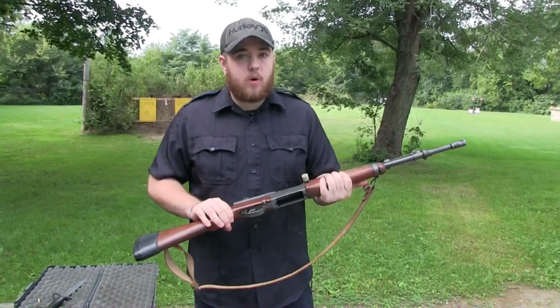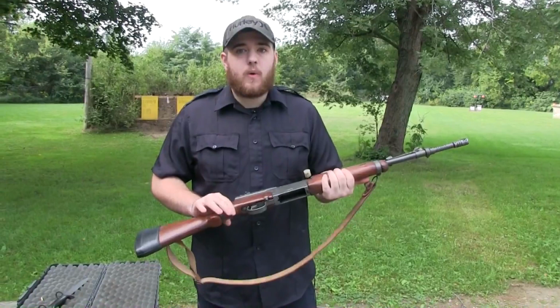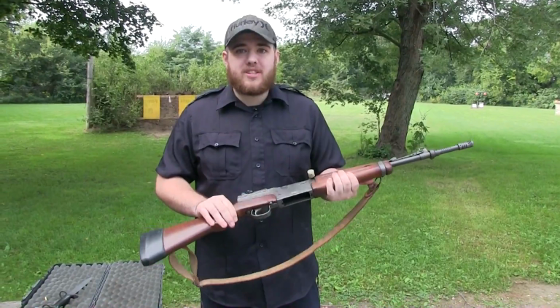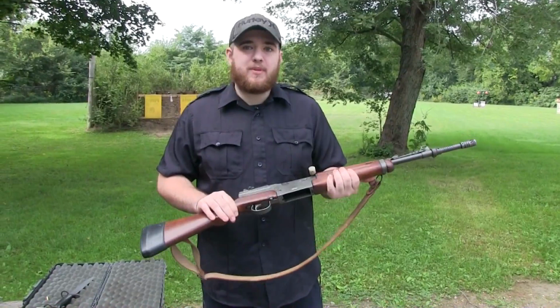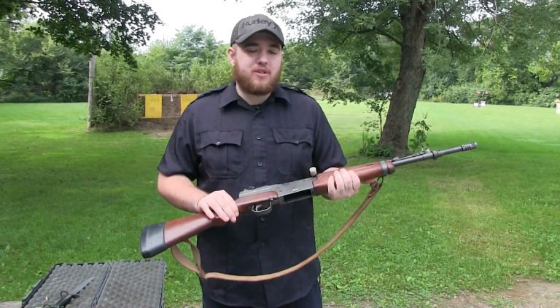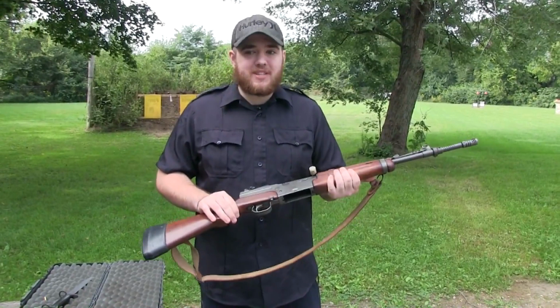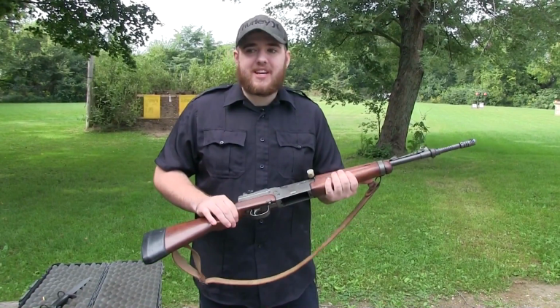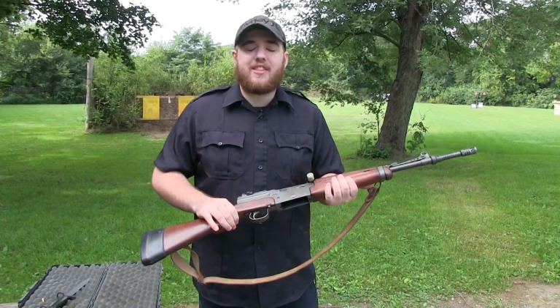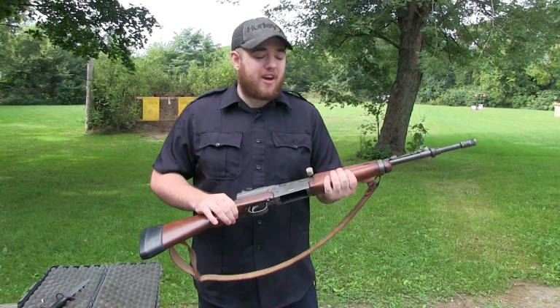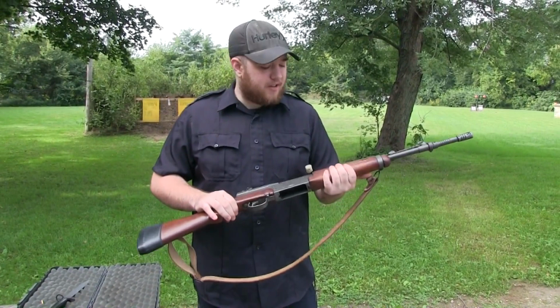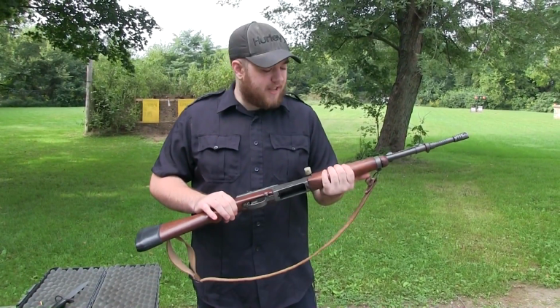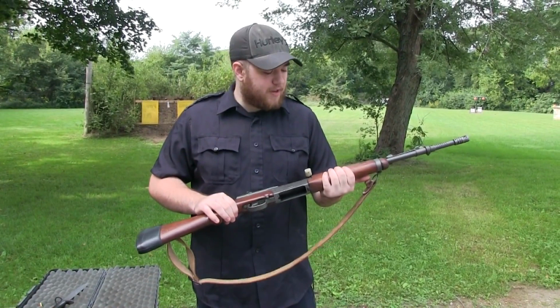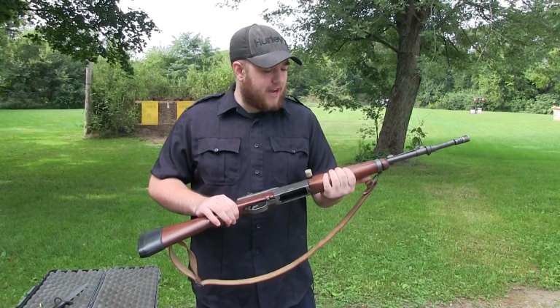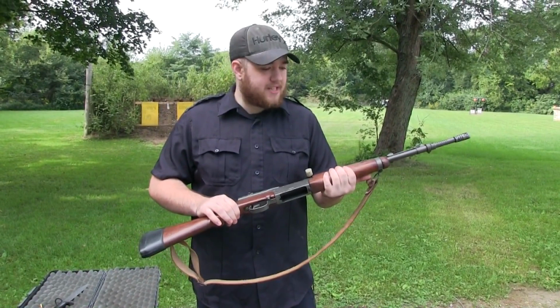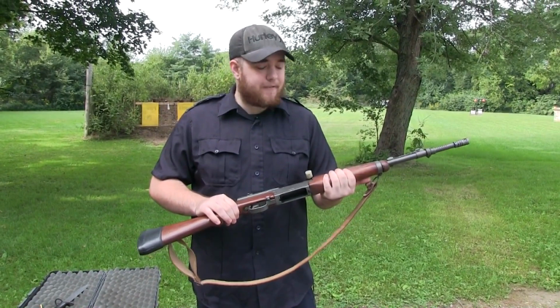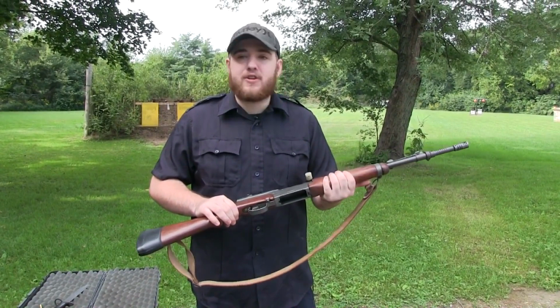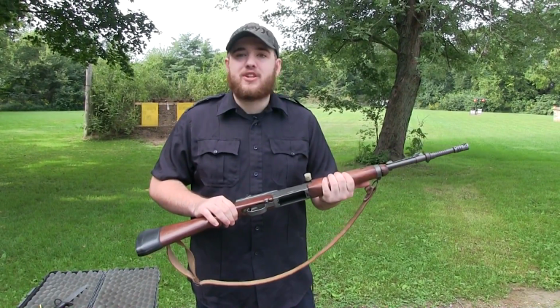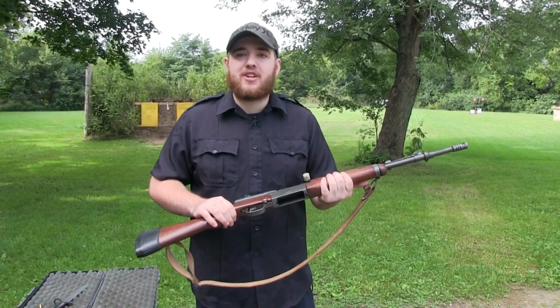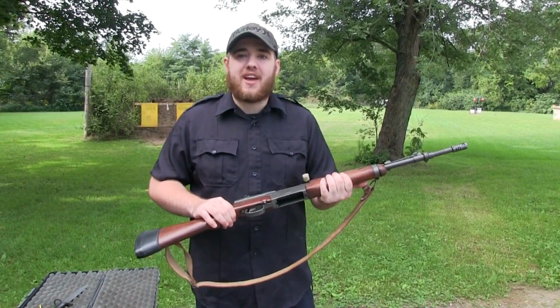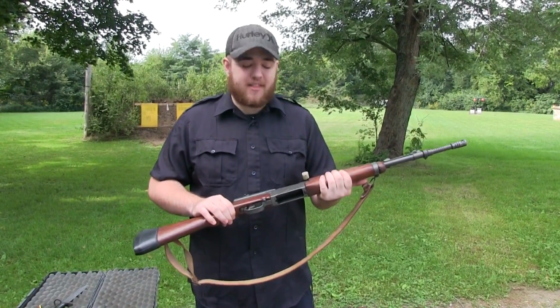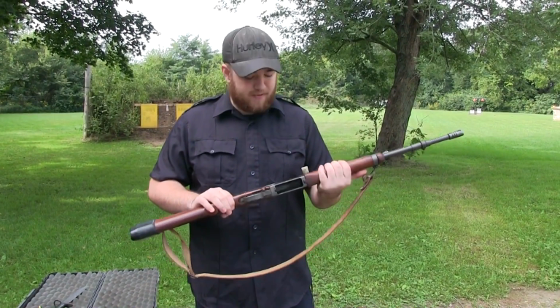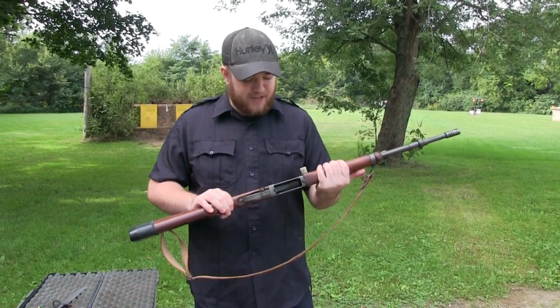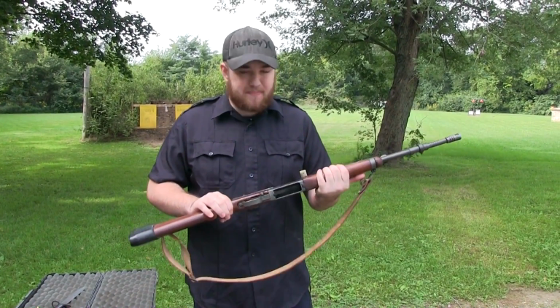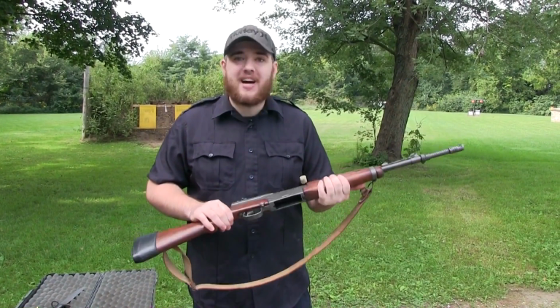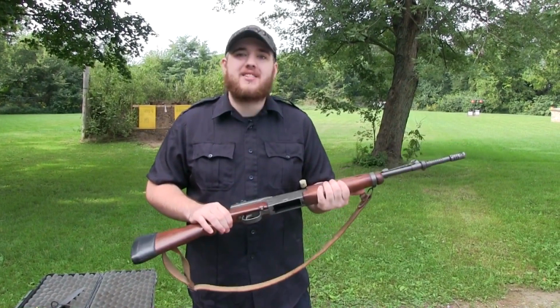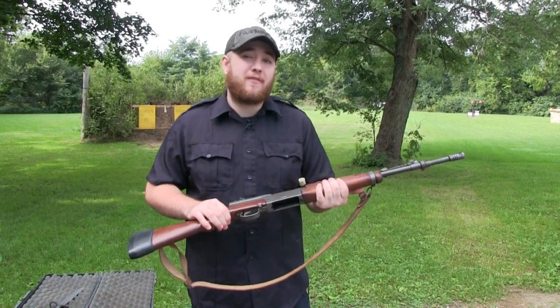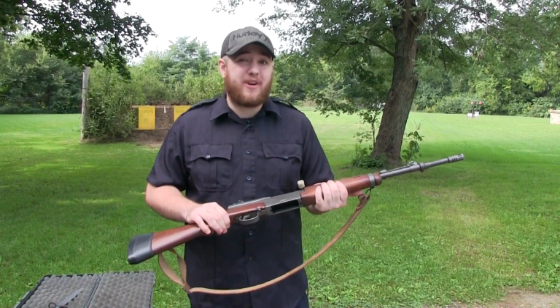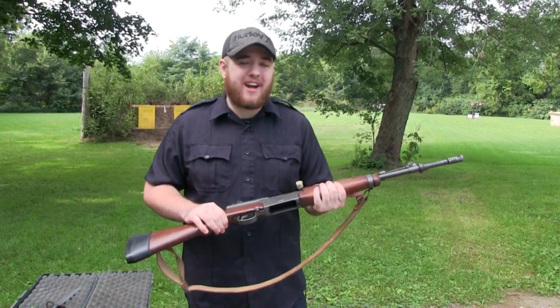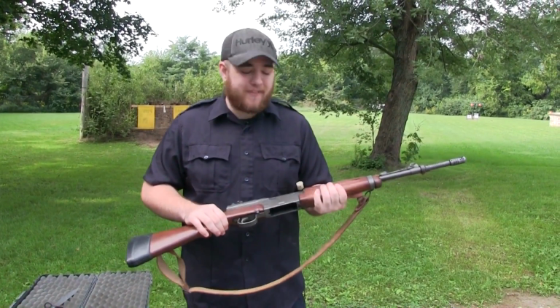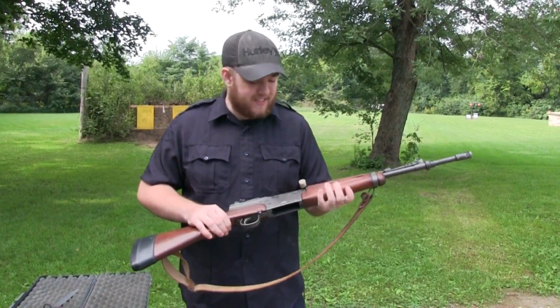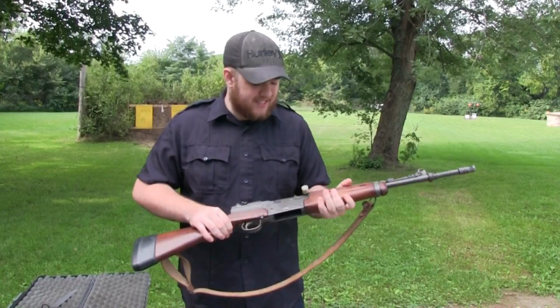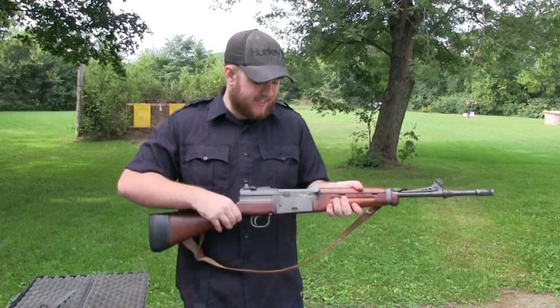What's up YouTube? Today I thought I'd give you guys a first look at the French MAS 49/56.